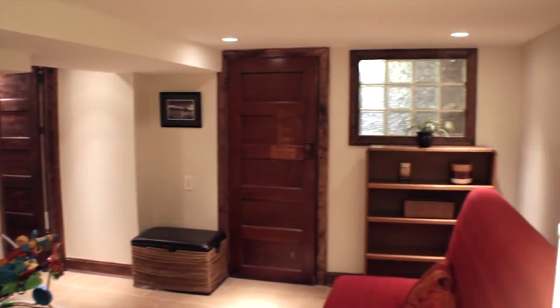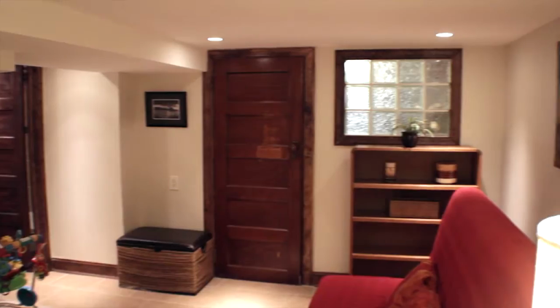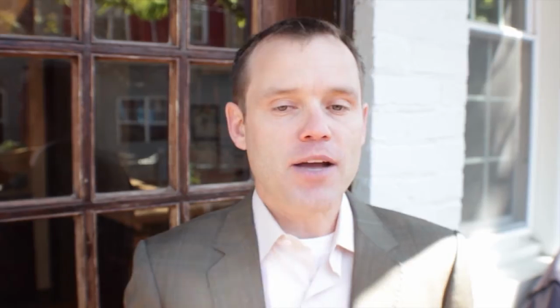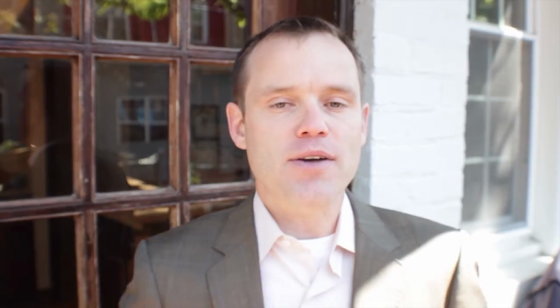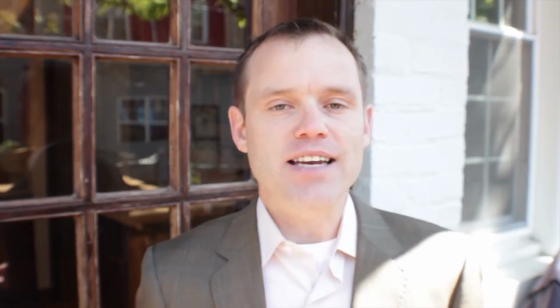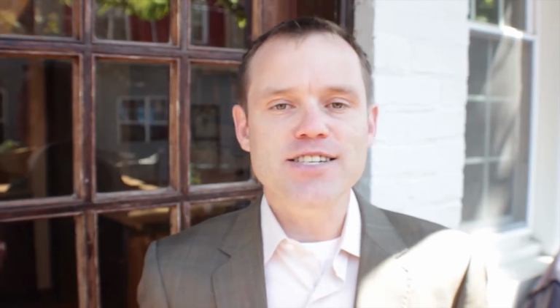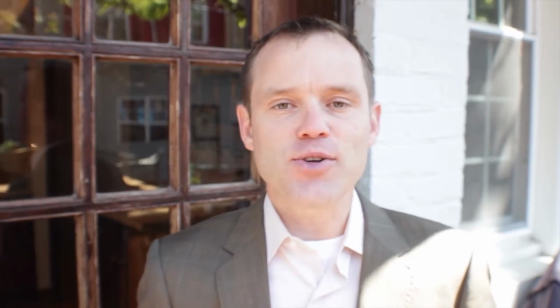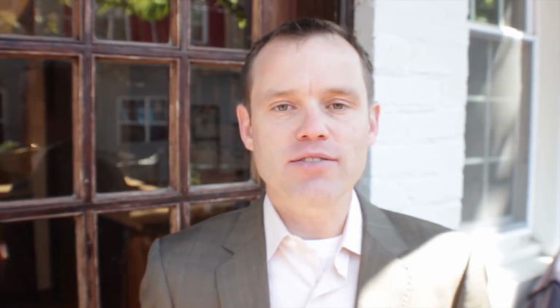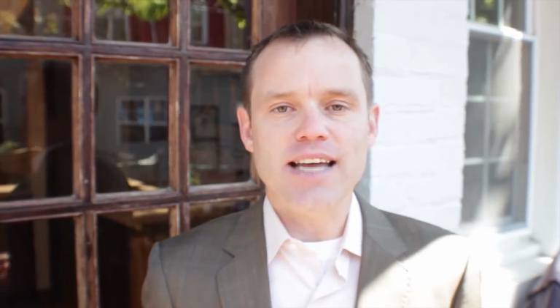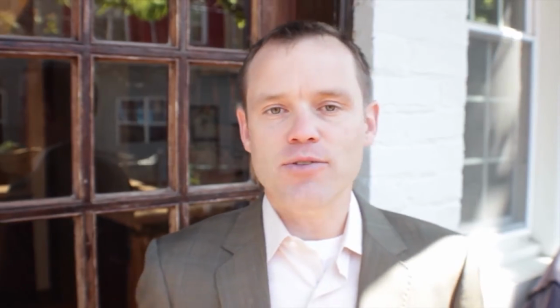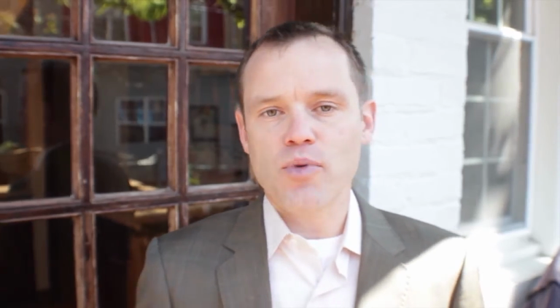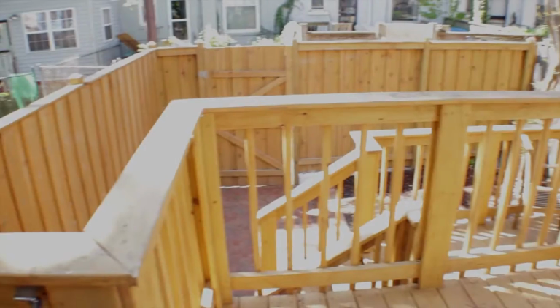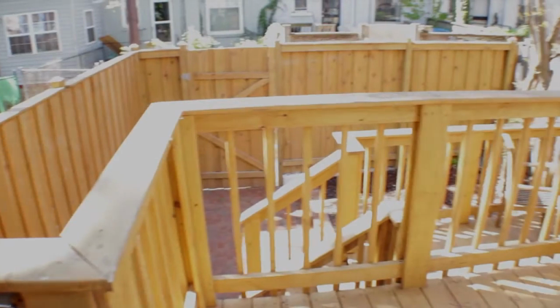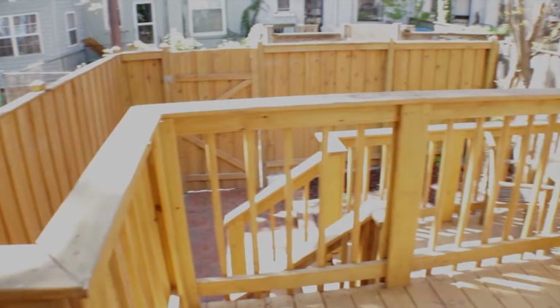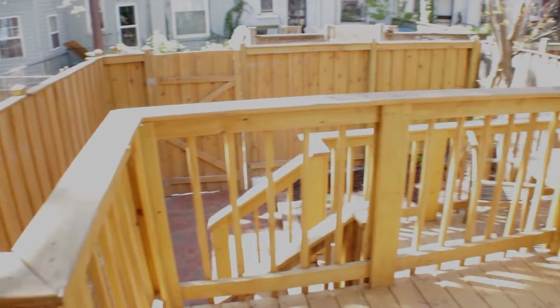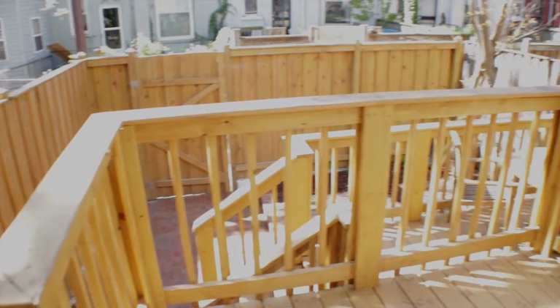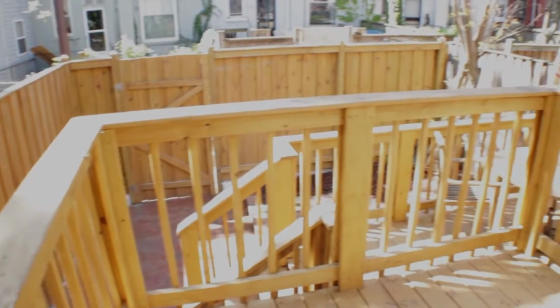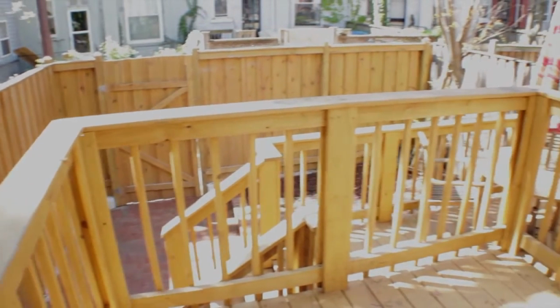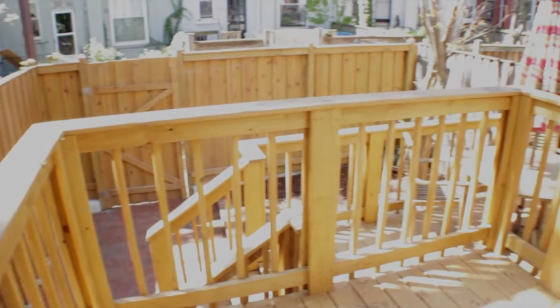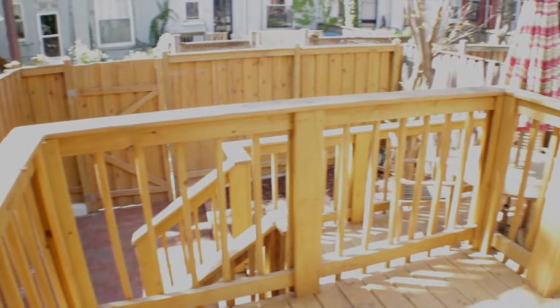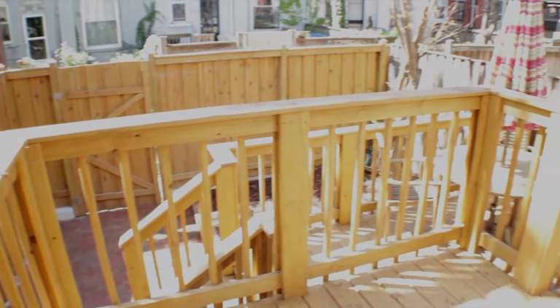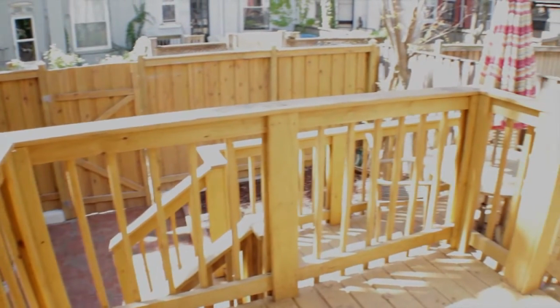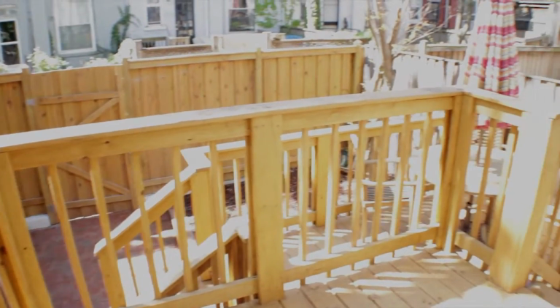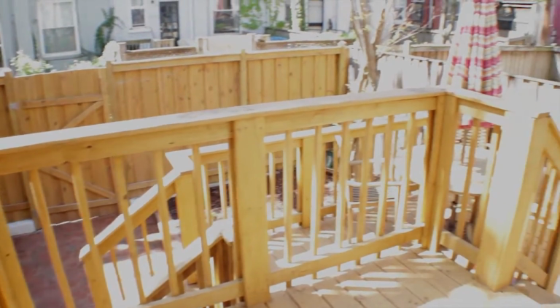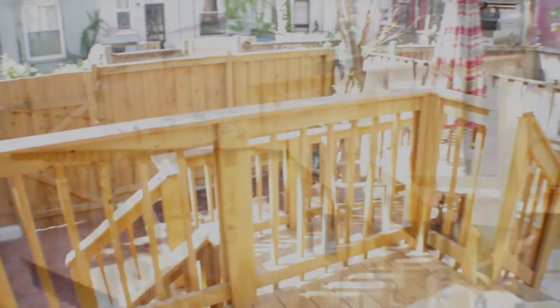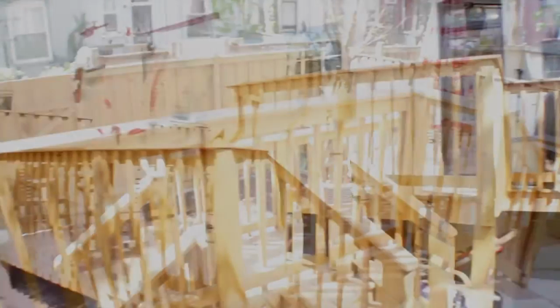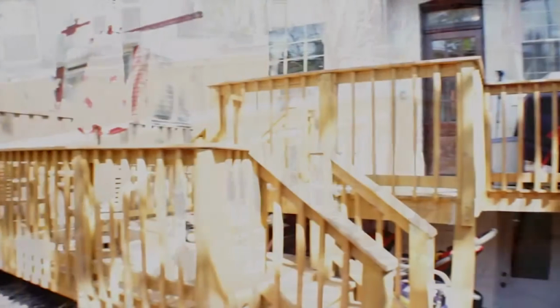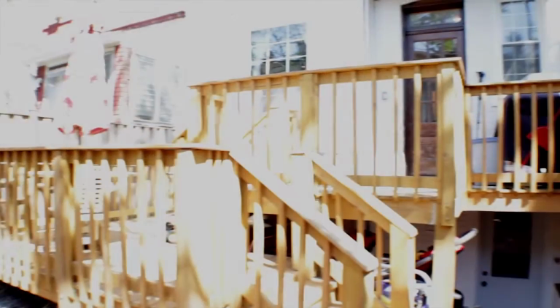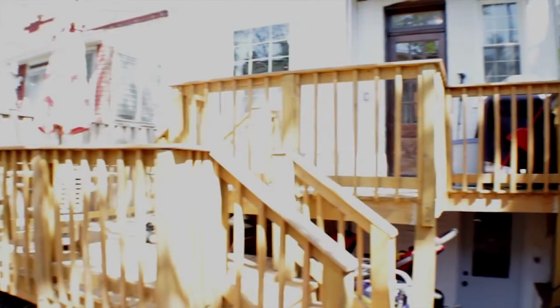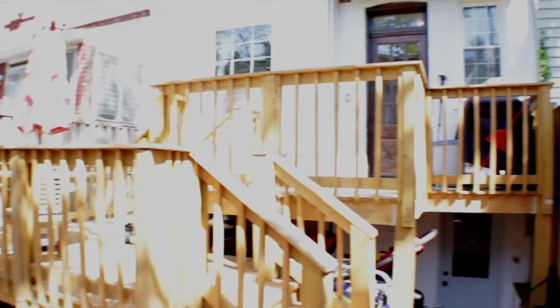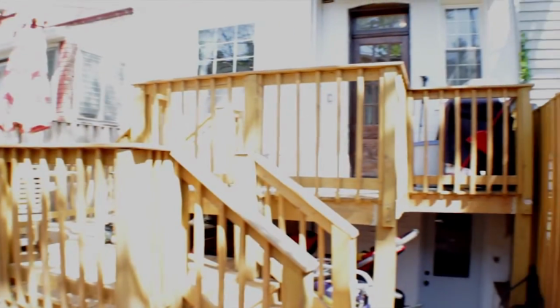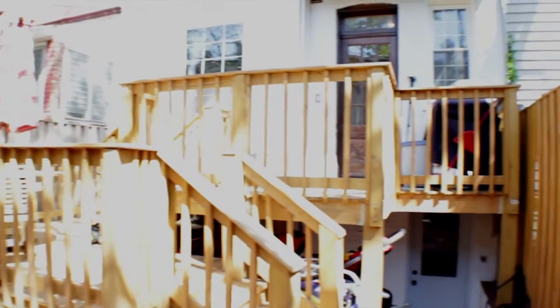Out back we have a nice two-level deck with a private patio. It has a grilling station, it's fully fenced, and it's a nice private space.